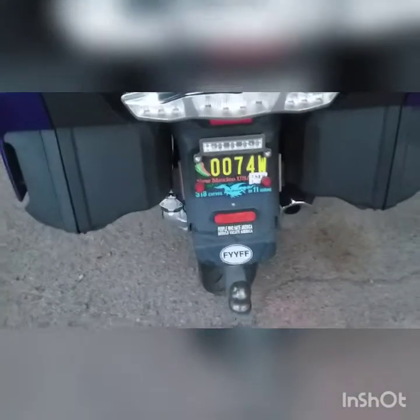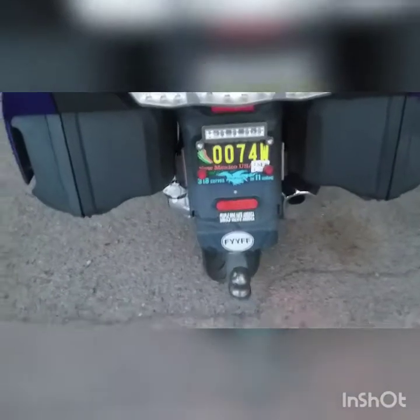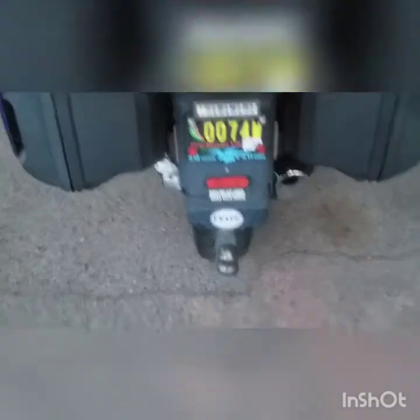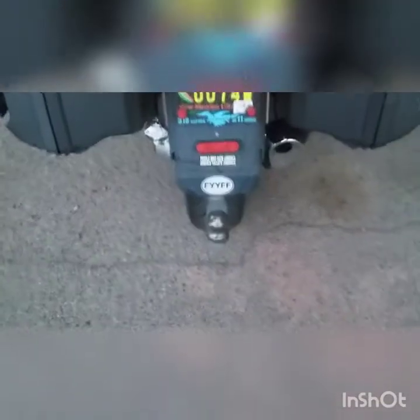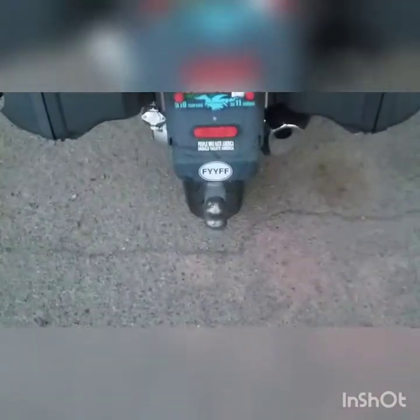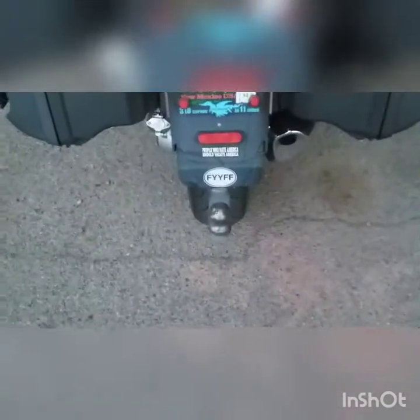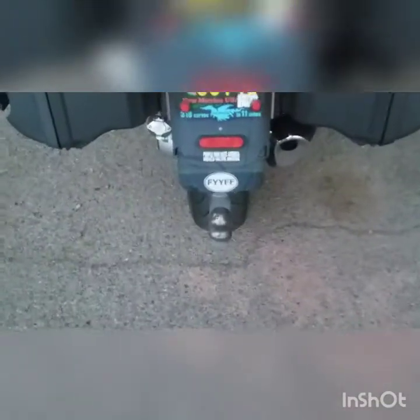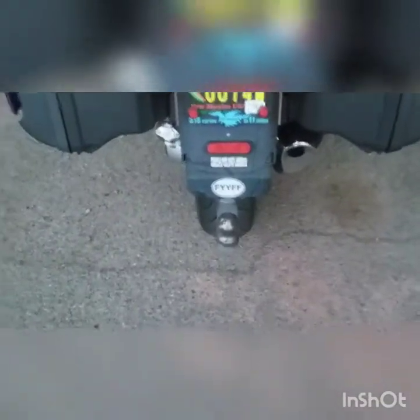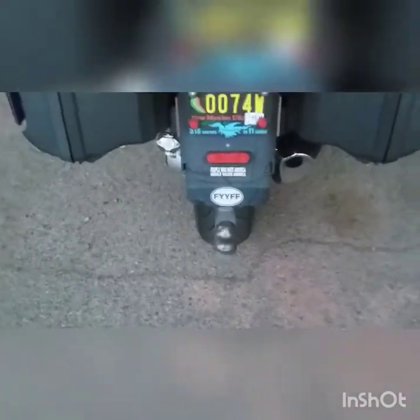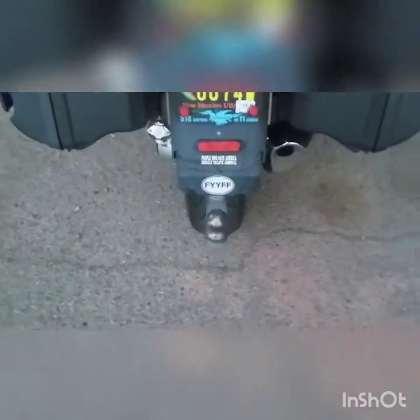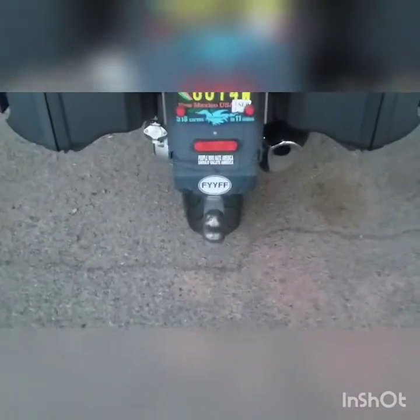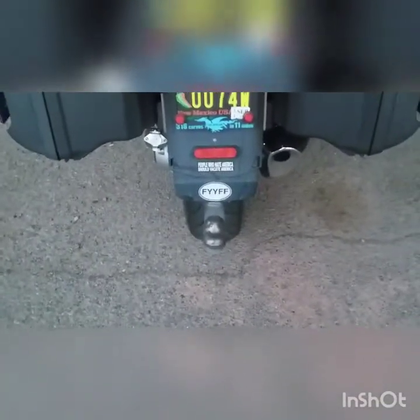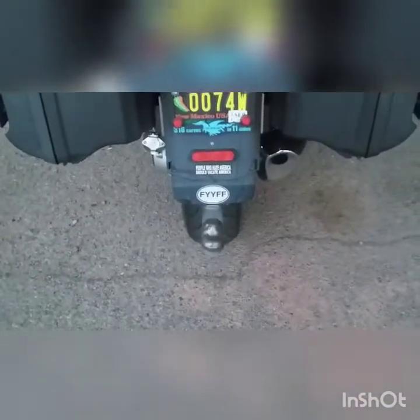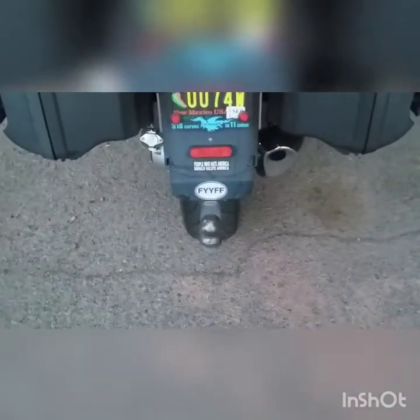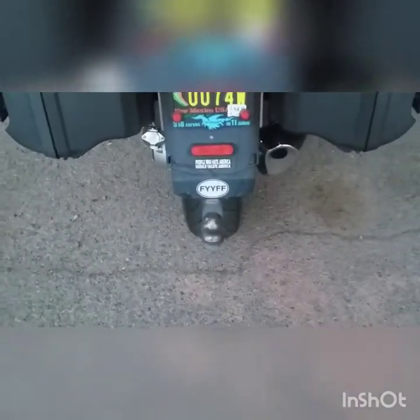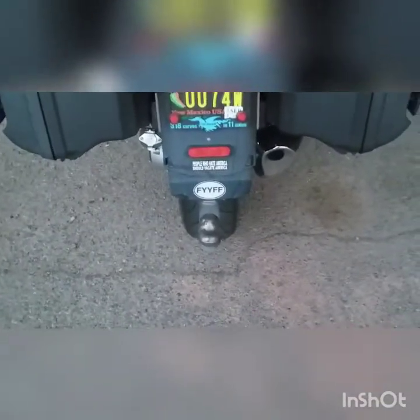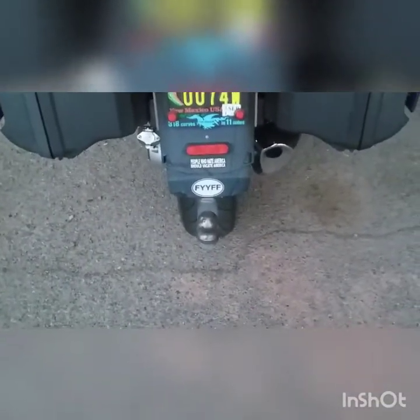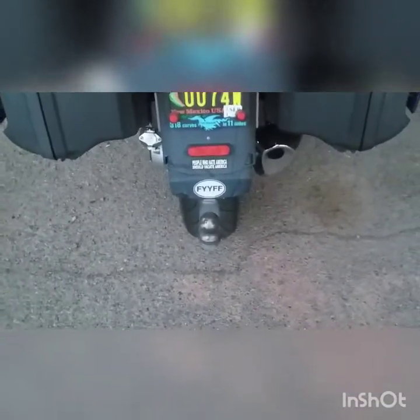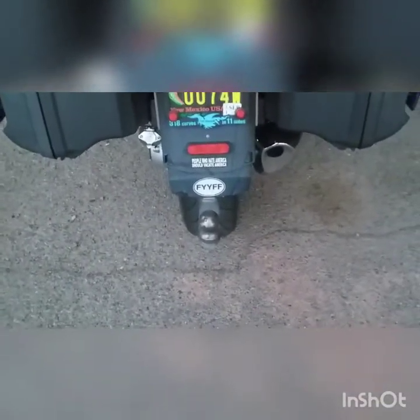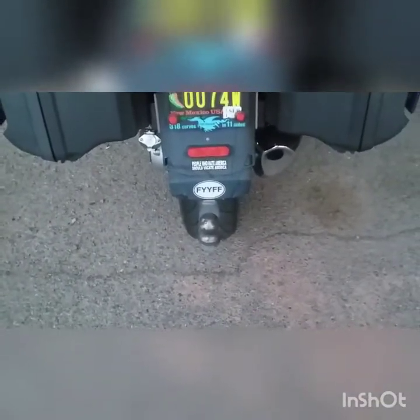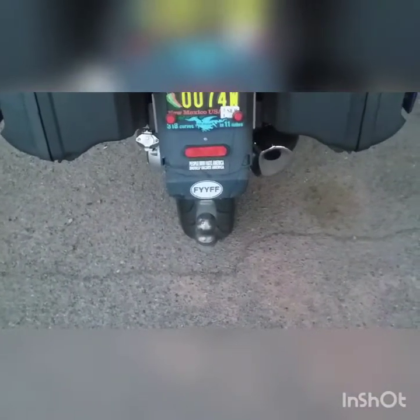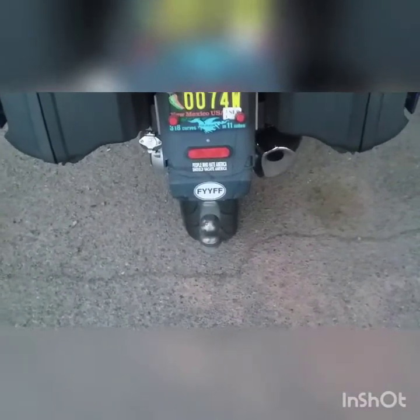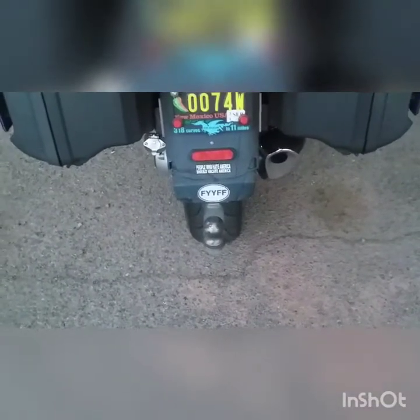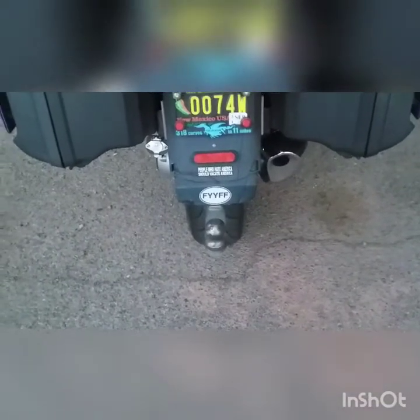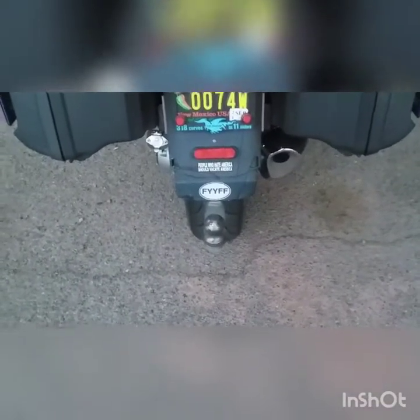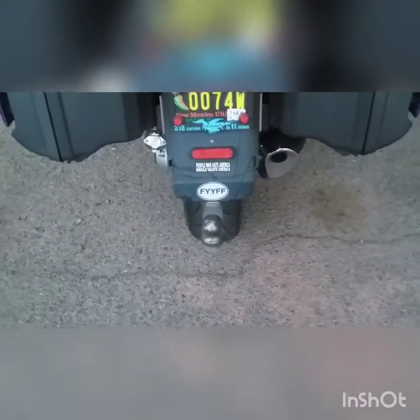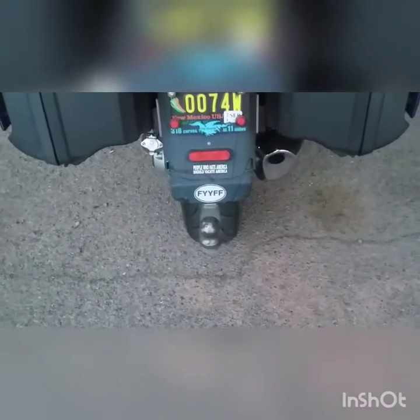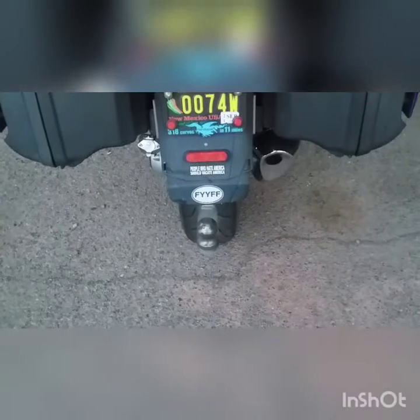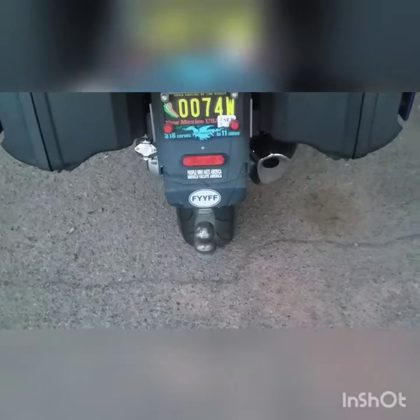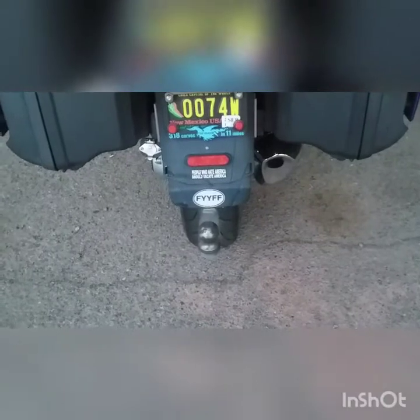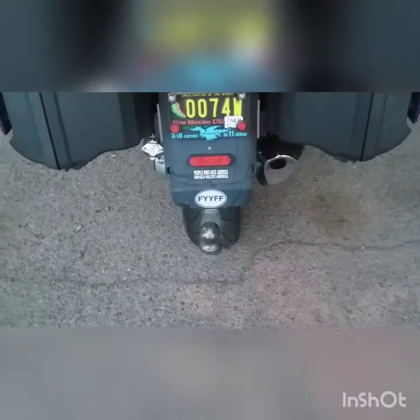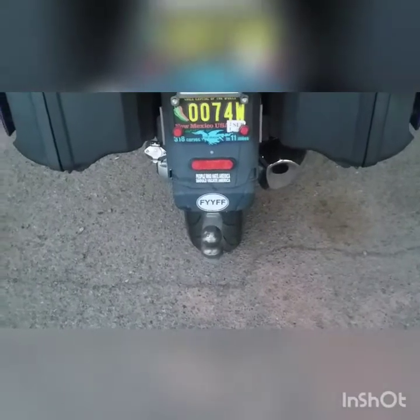And the hitch I got from DMC. I put that on myself.